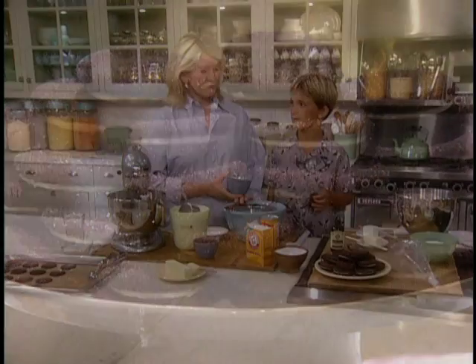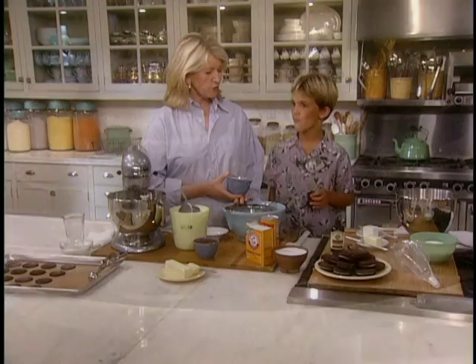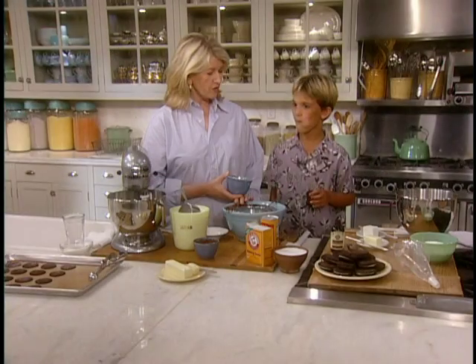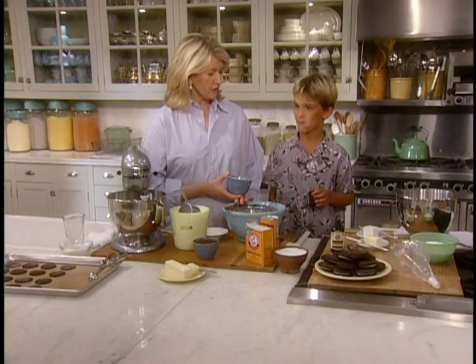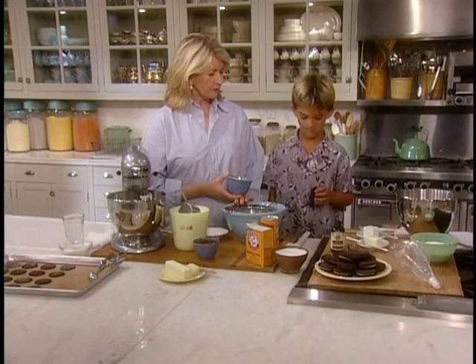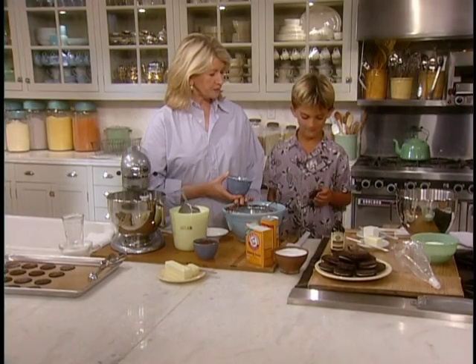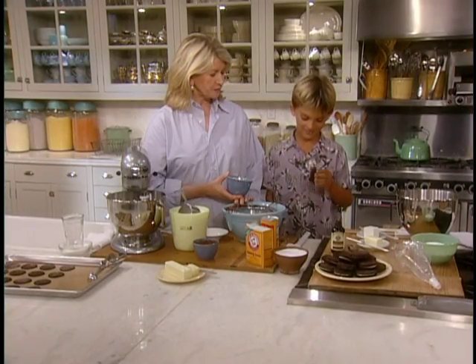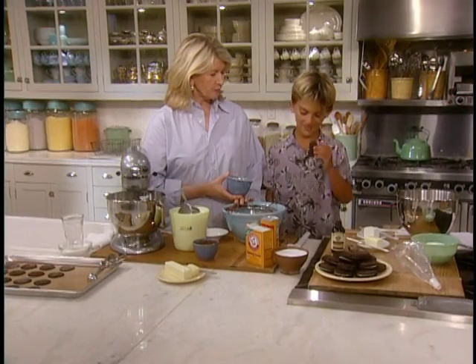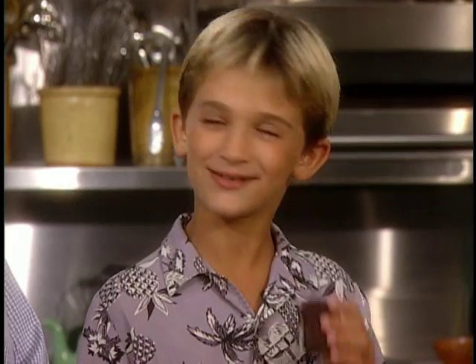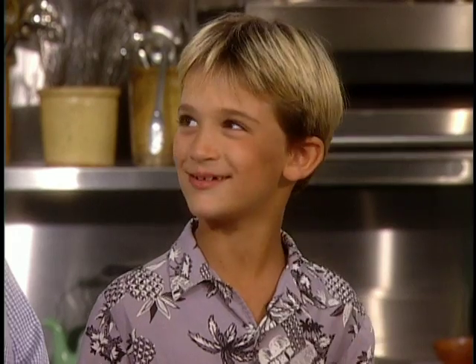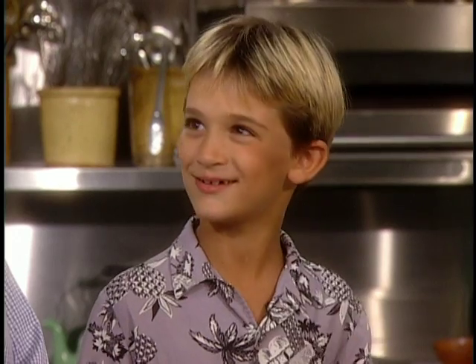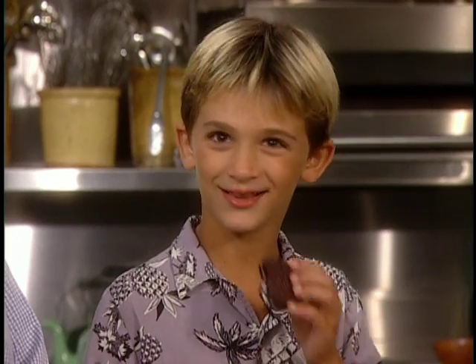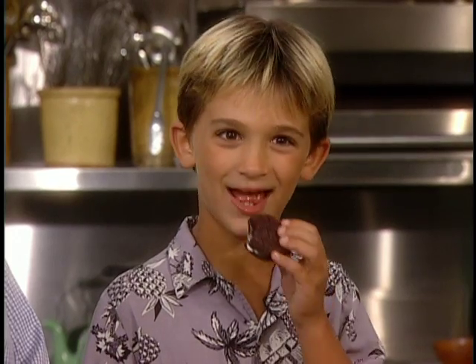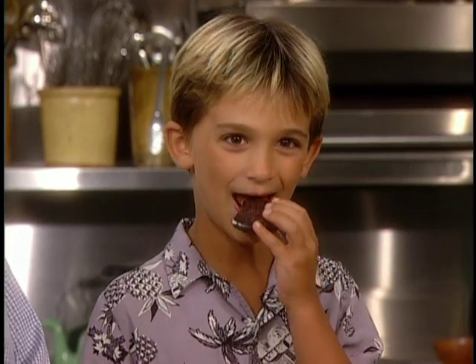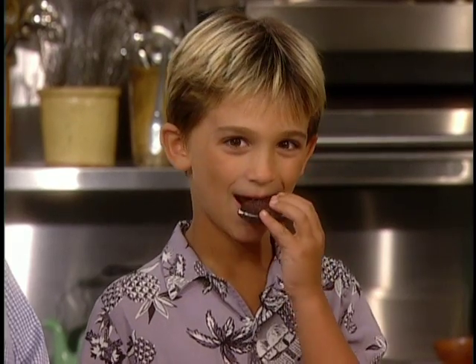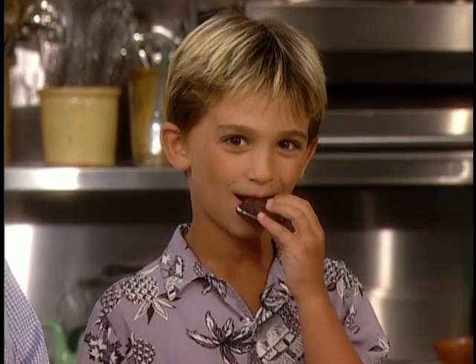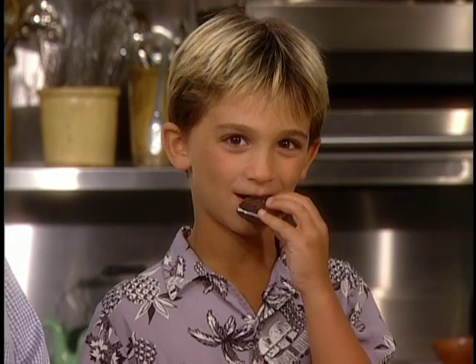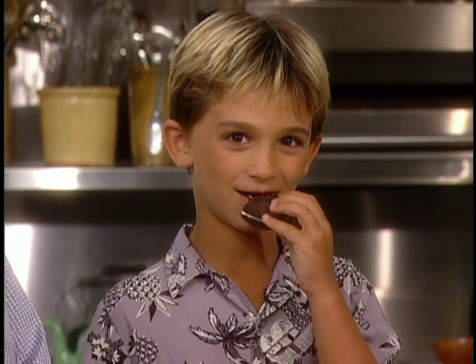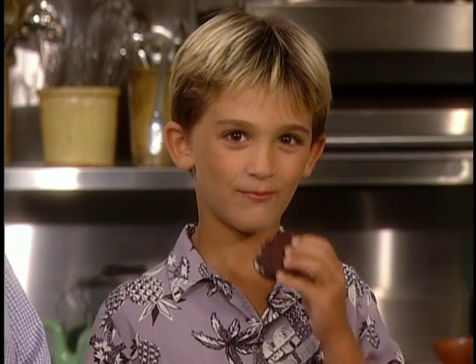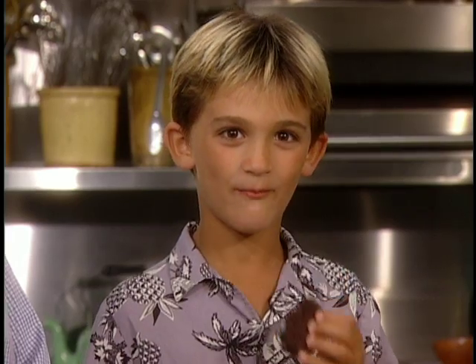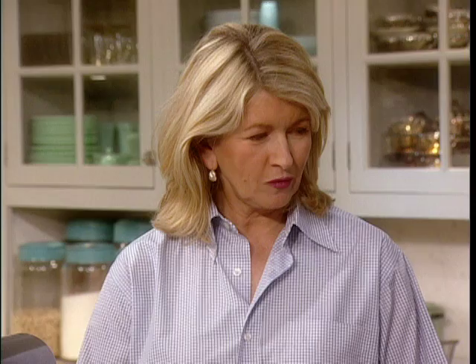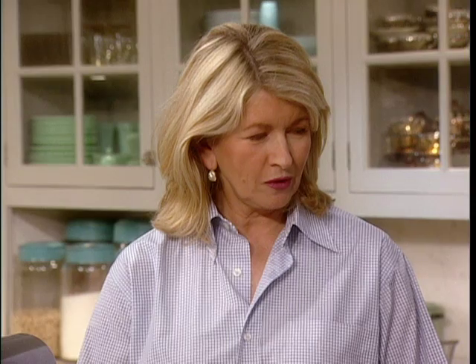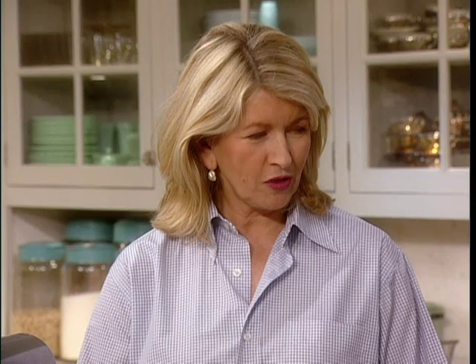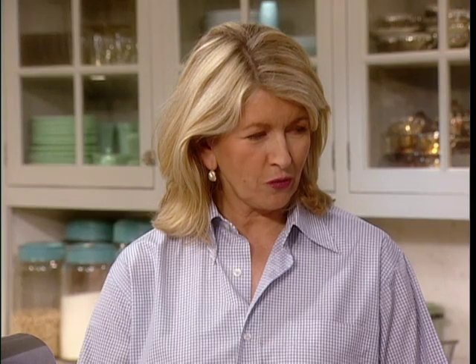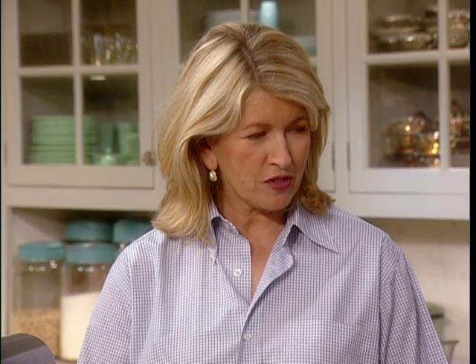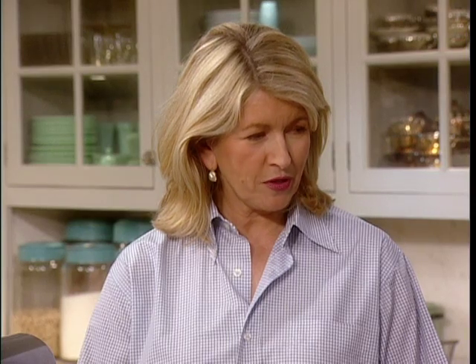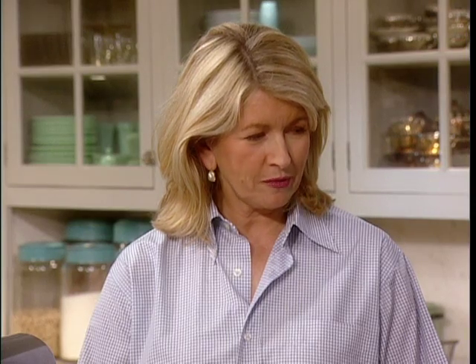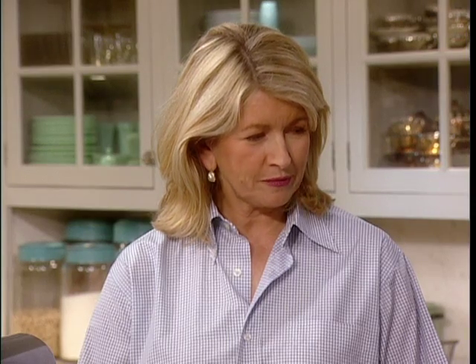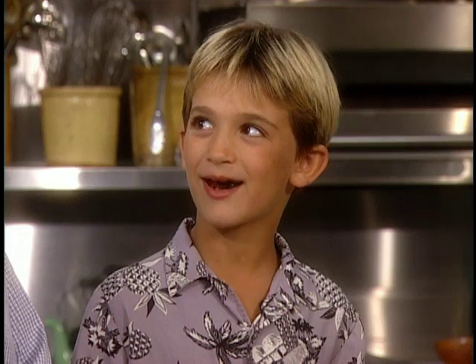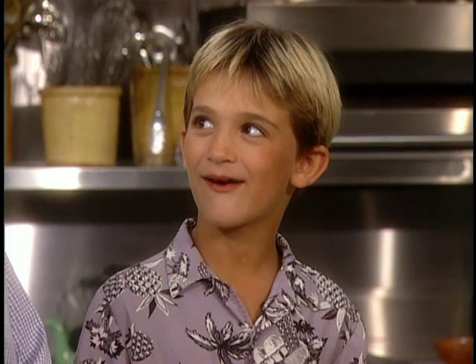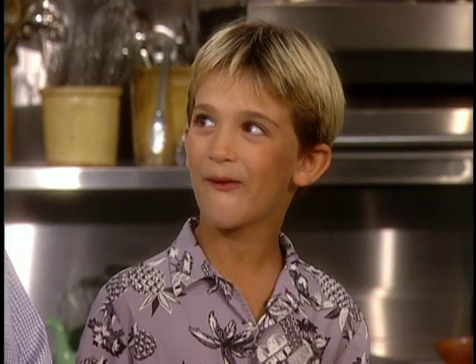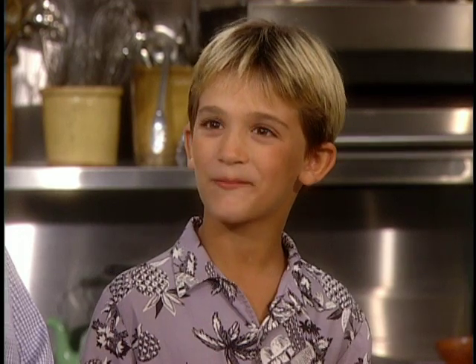So Luca is going to help me make a cream-filled chocolate cookie. What do you think? It's good. Would you make it at home if you get the recipe? Yeah.